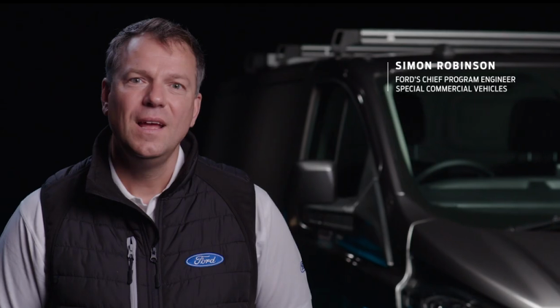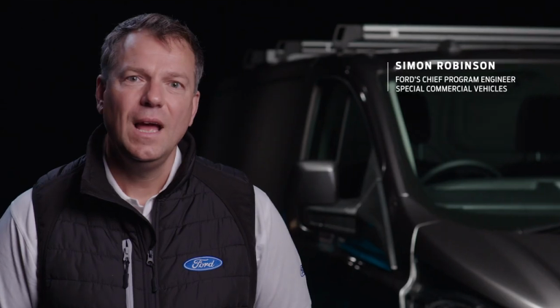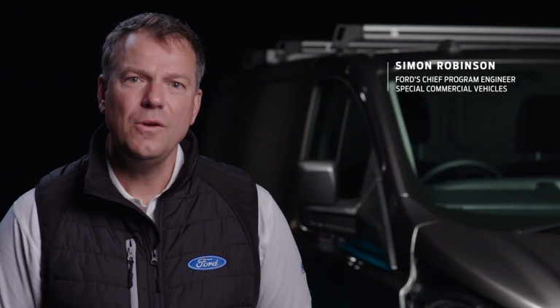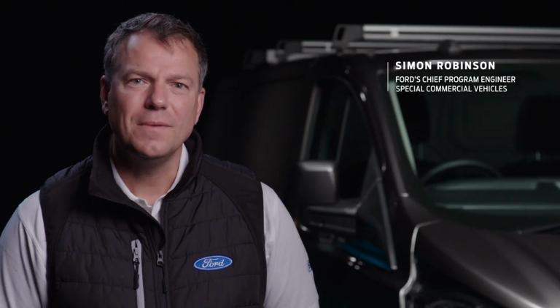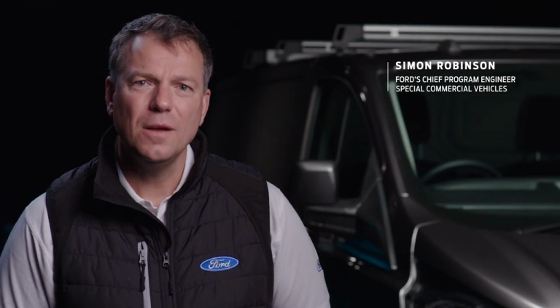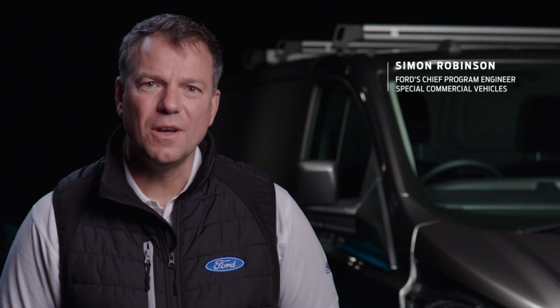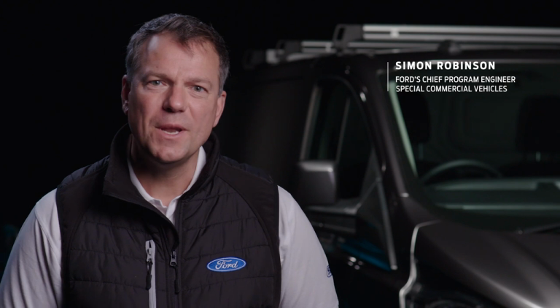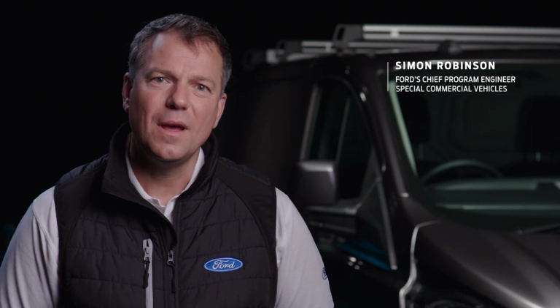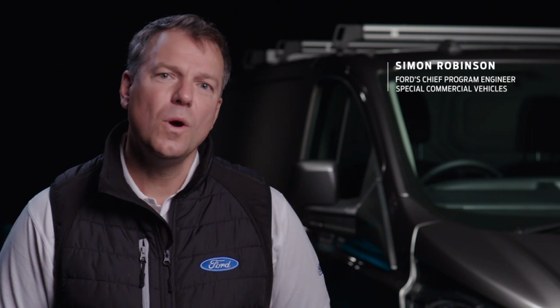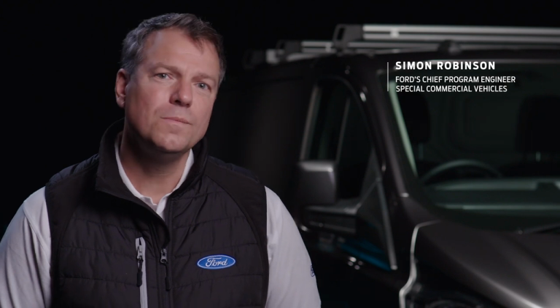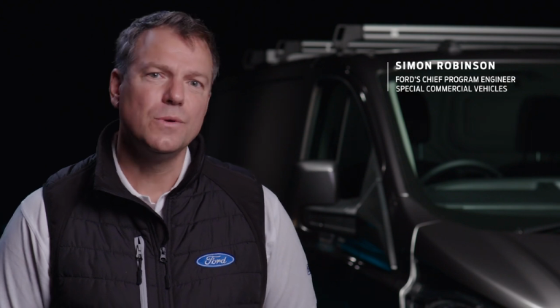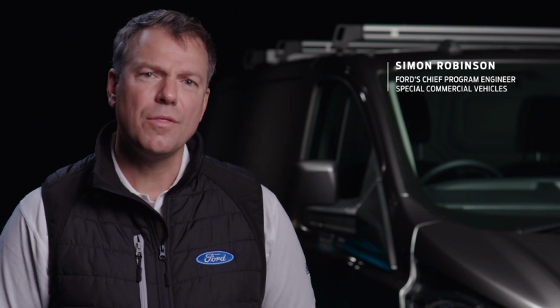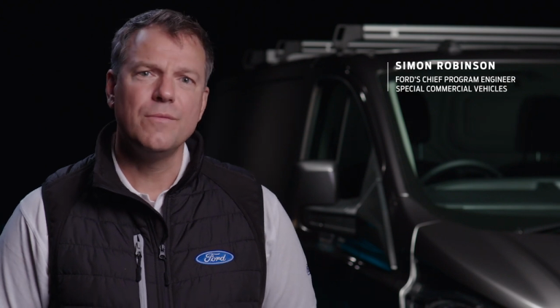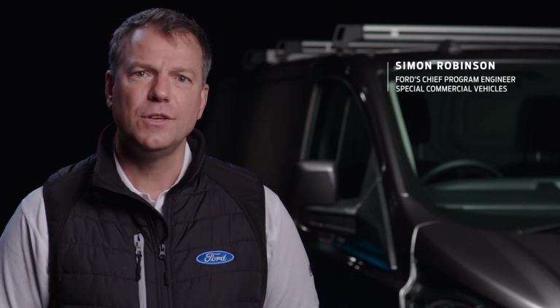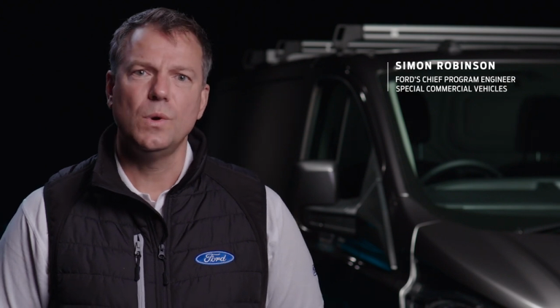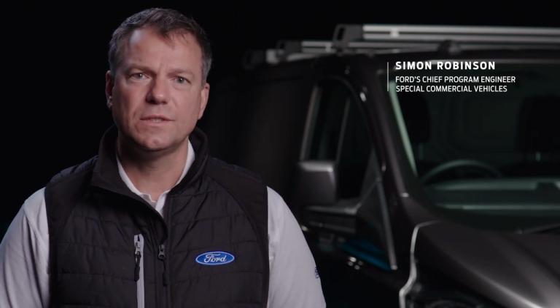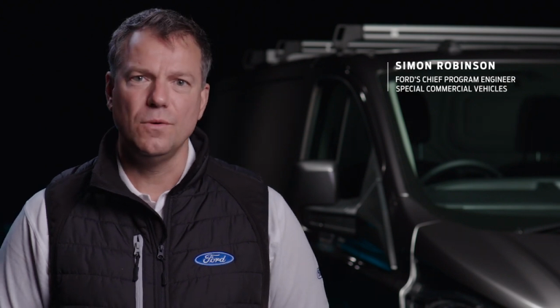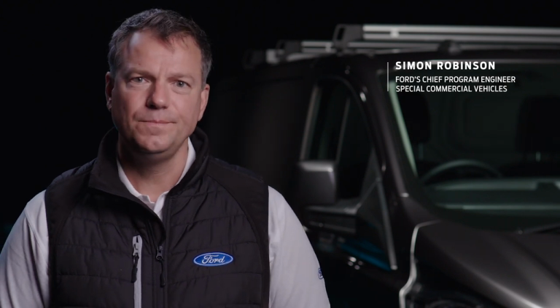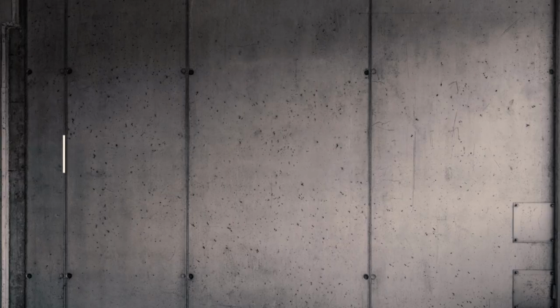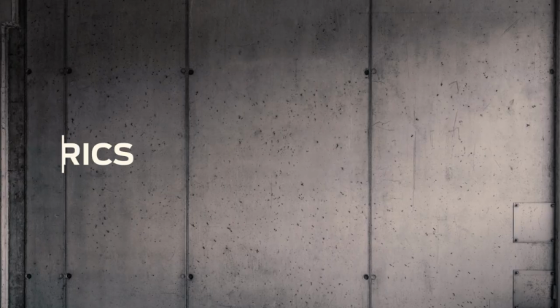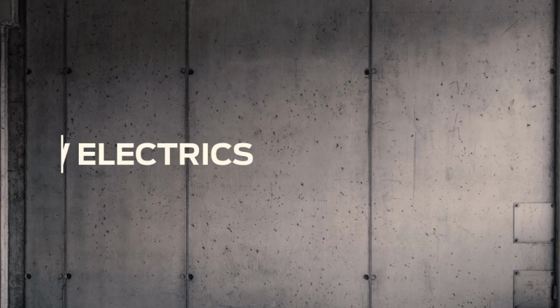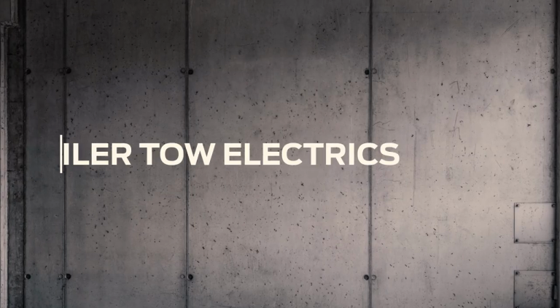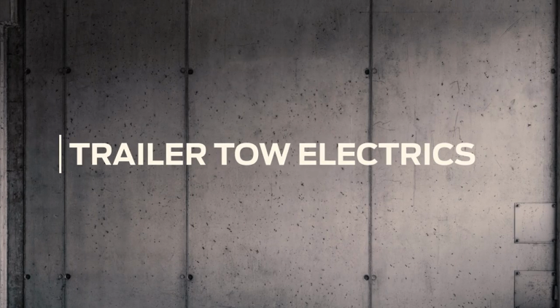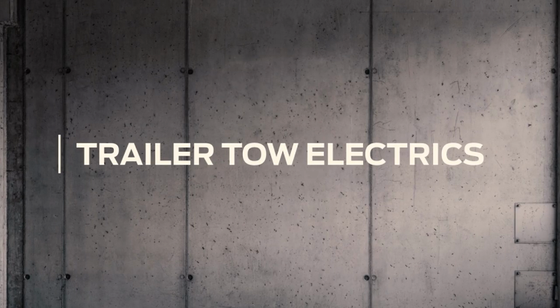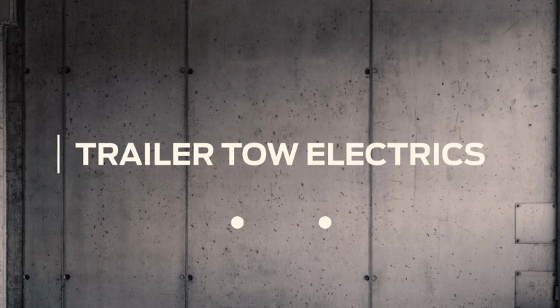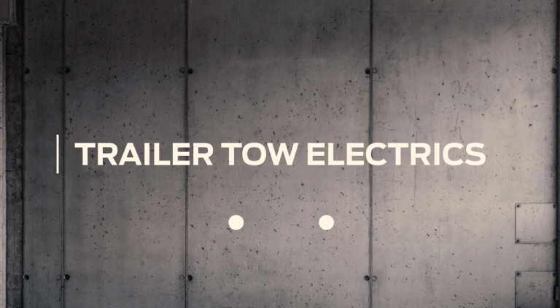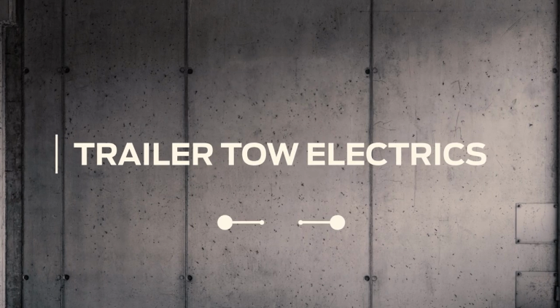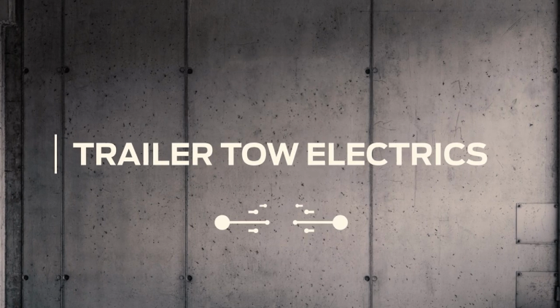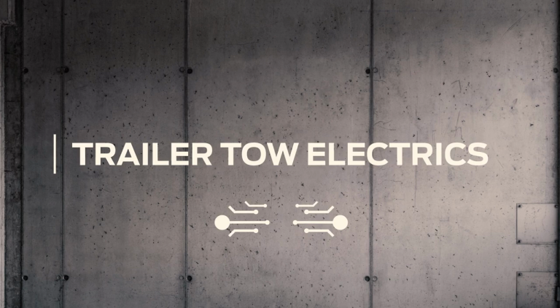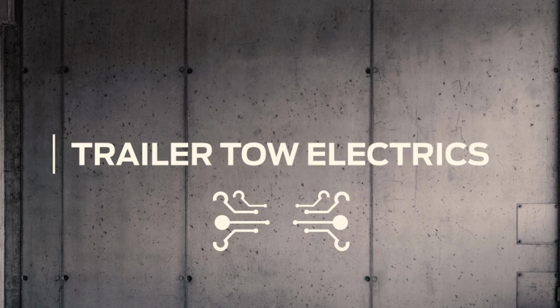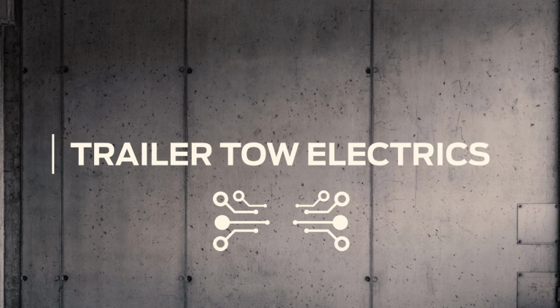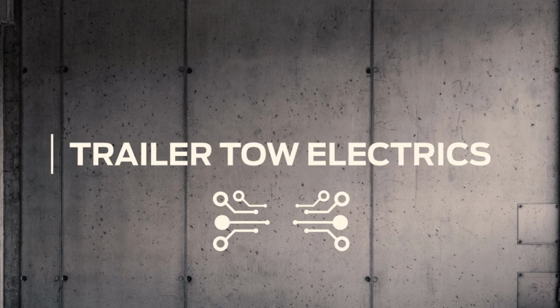Hello, I'm Simon and welcome to another Conversion Works film. Today we're going to talk about trailer tow electrics.